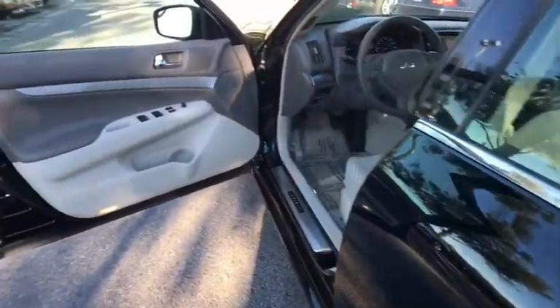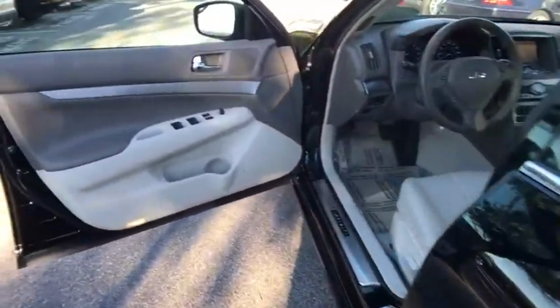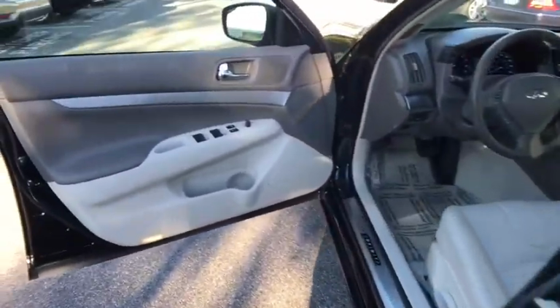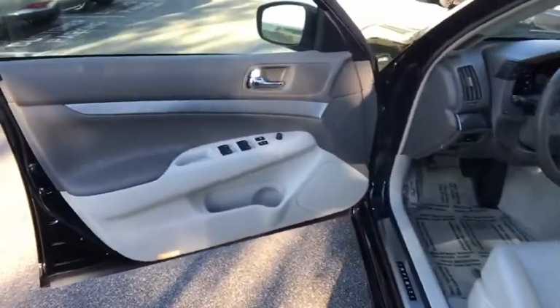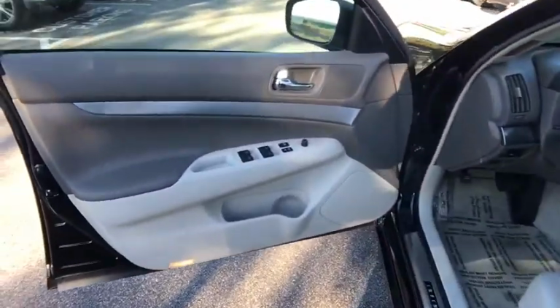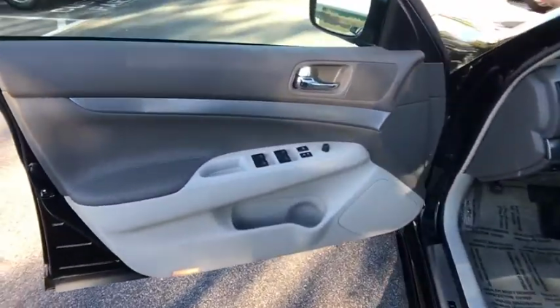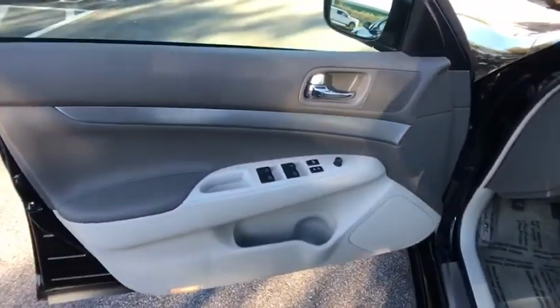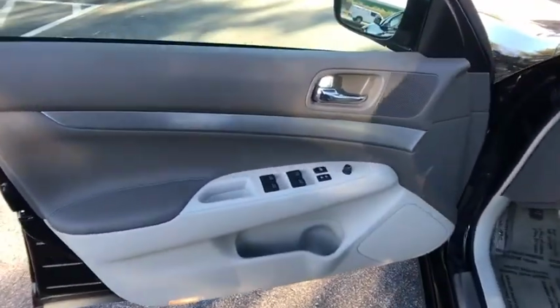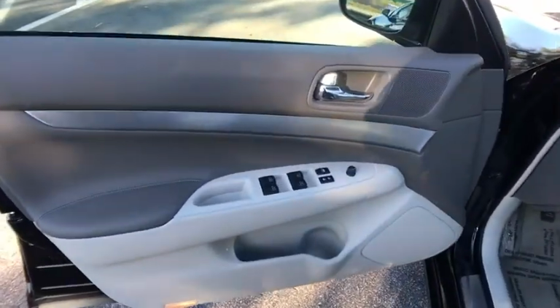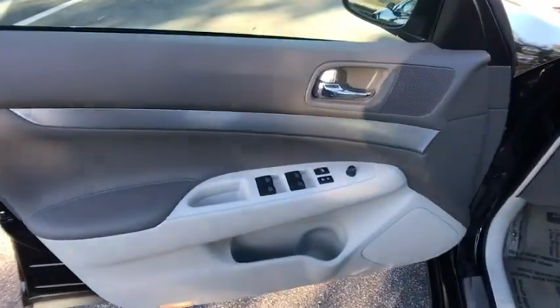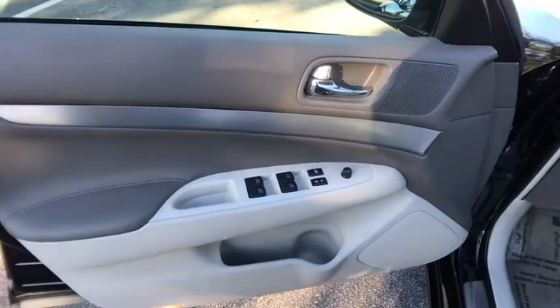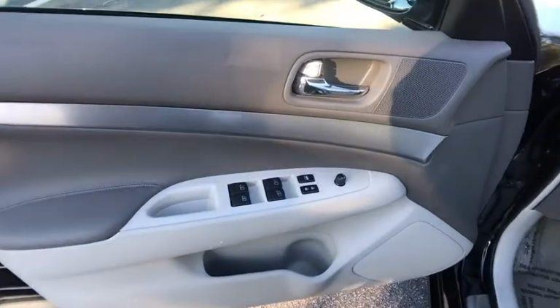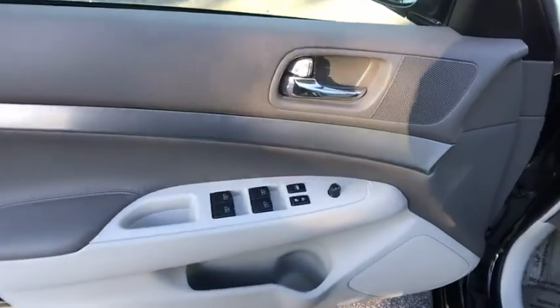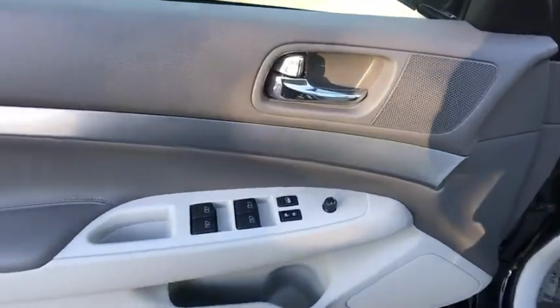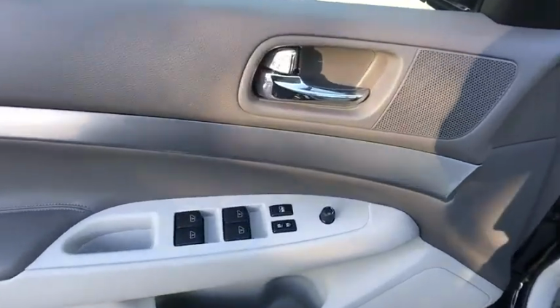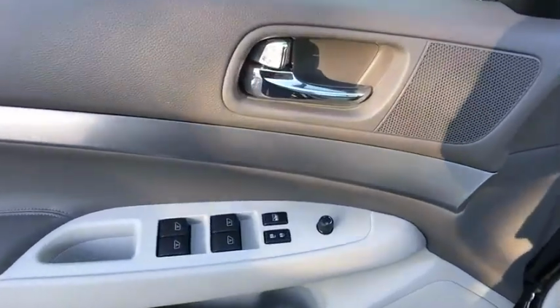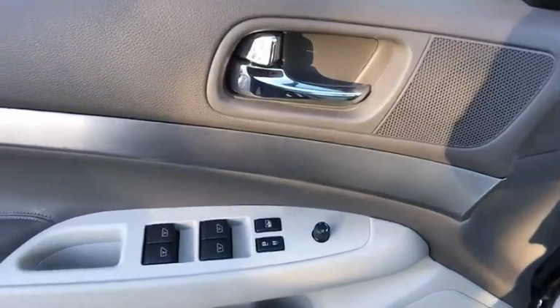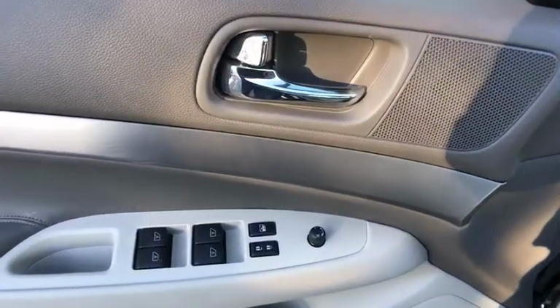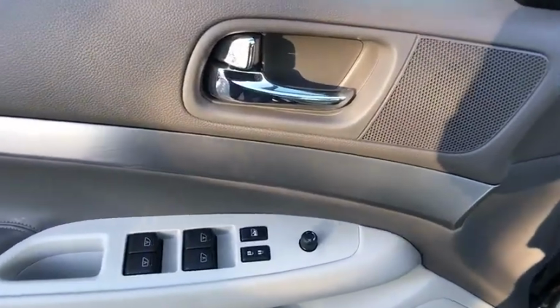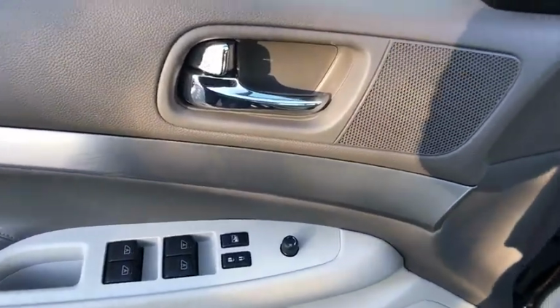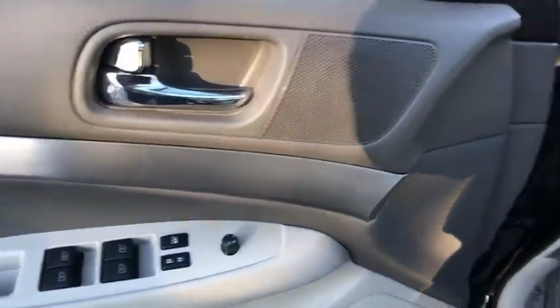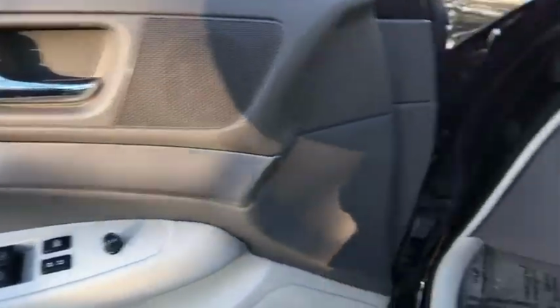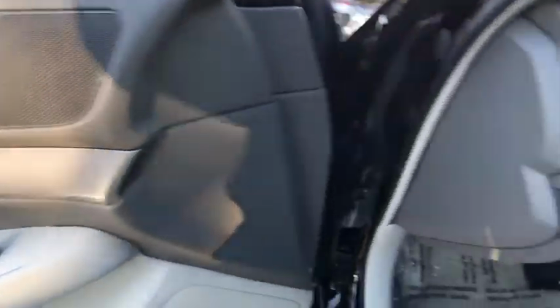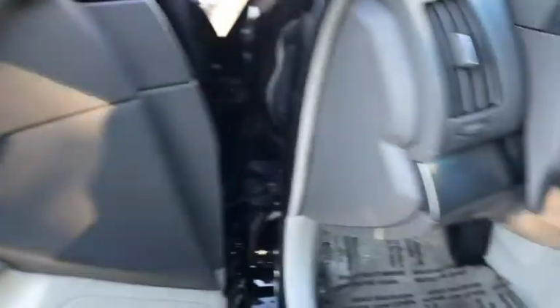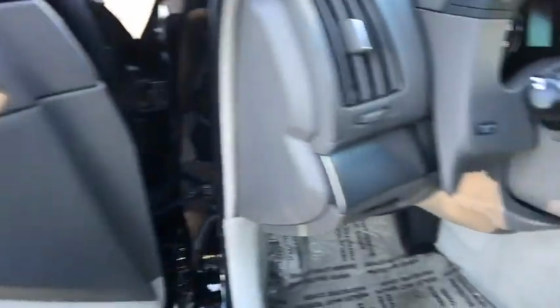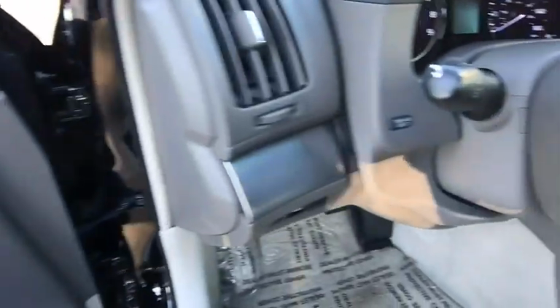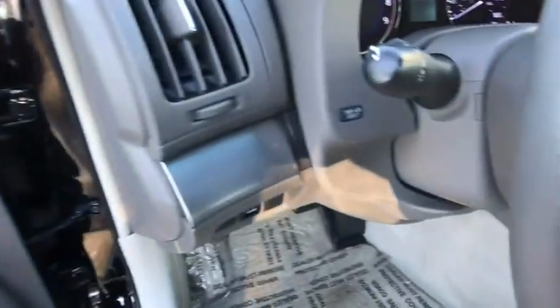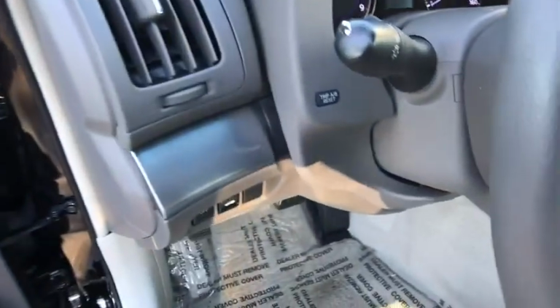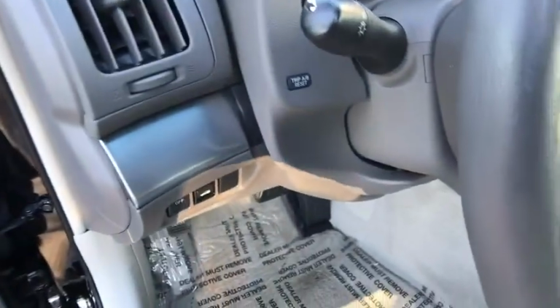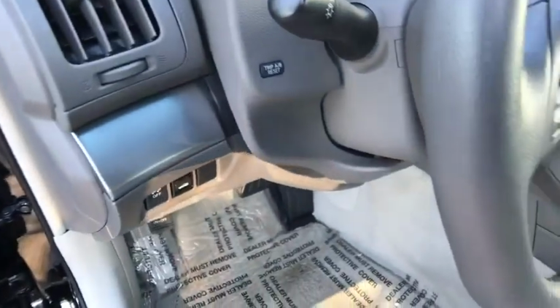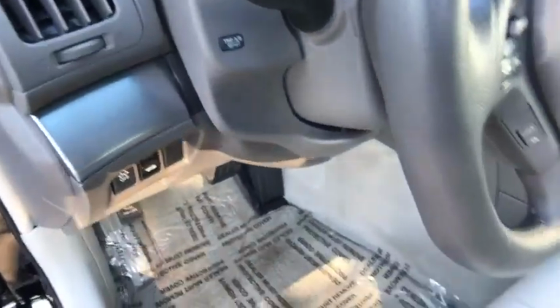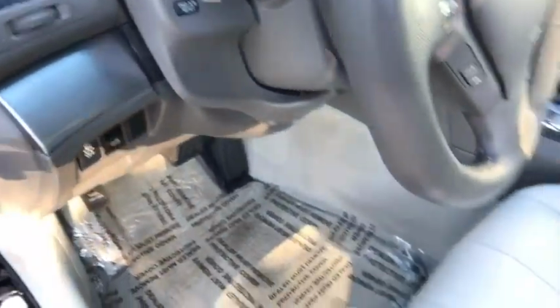Floor mats, auto-dimming rearview mirror, AM-FM stereo radio, universal garage door opener.